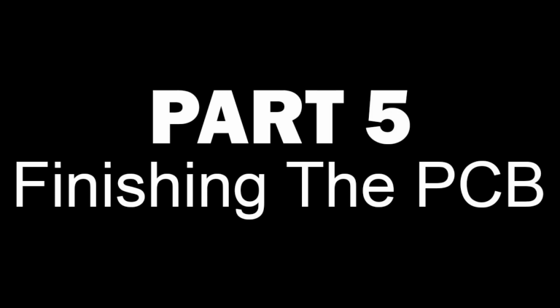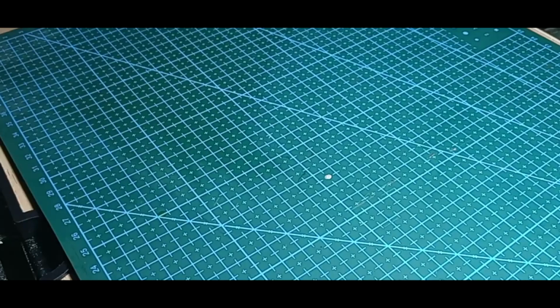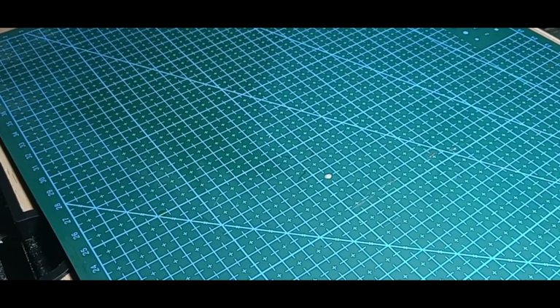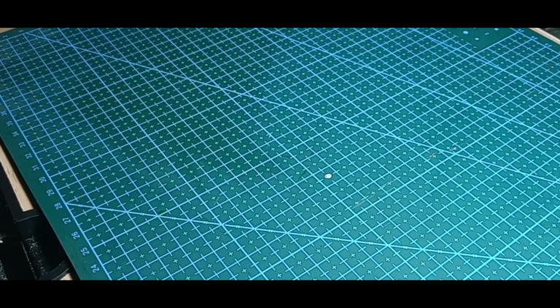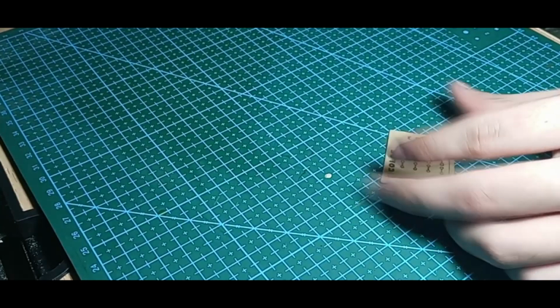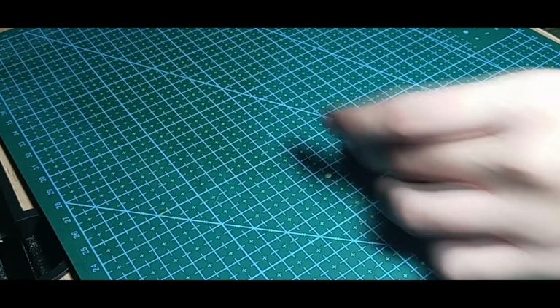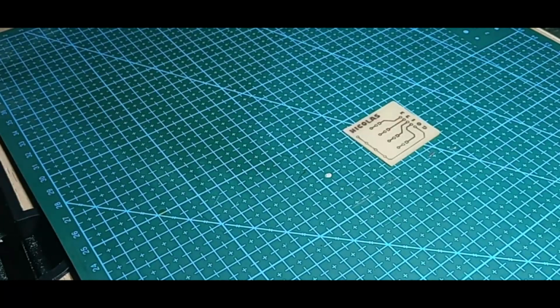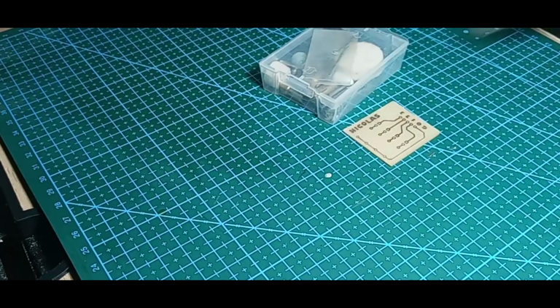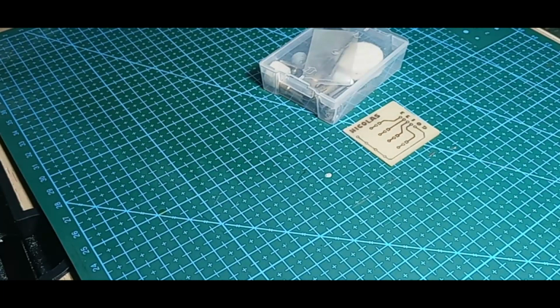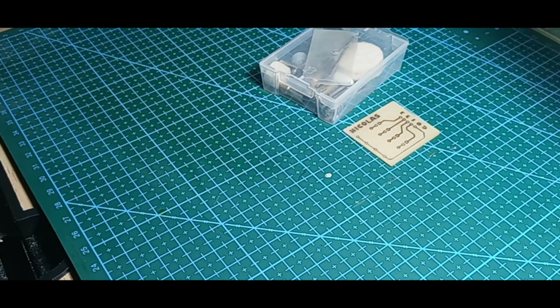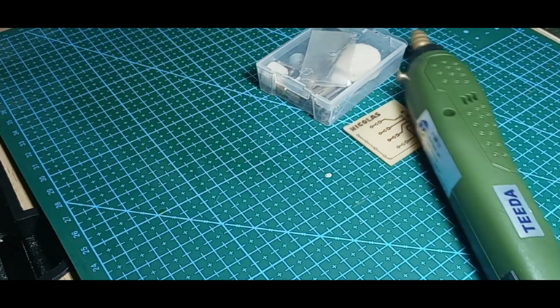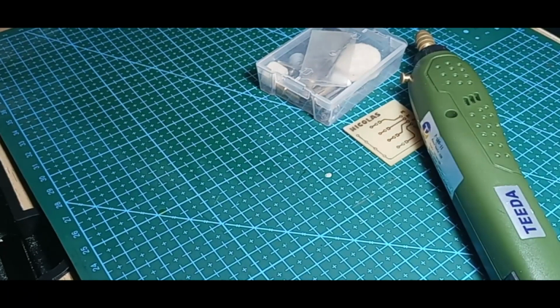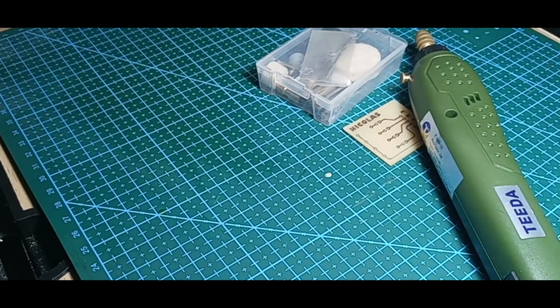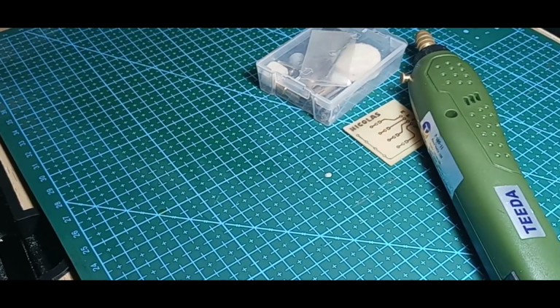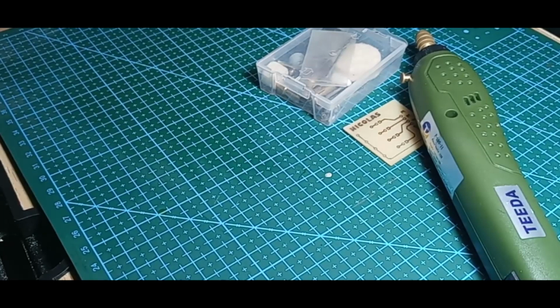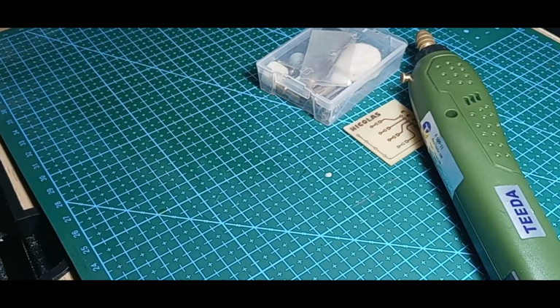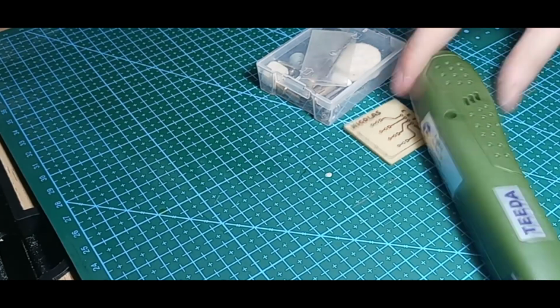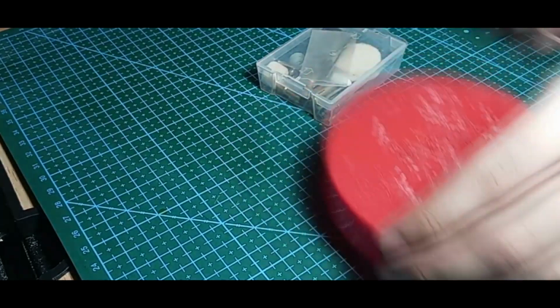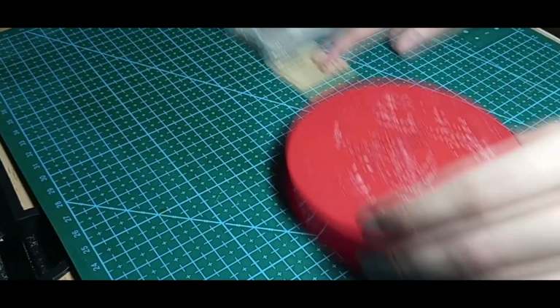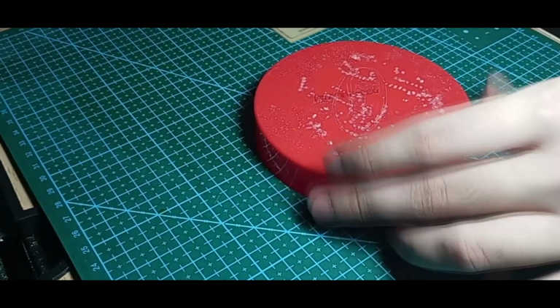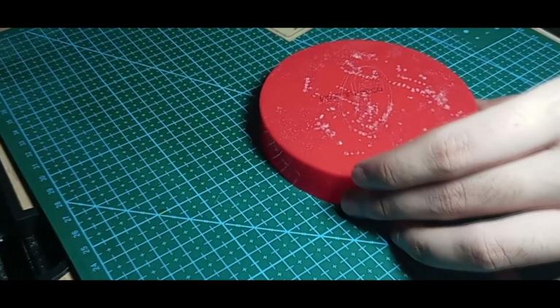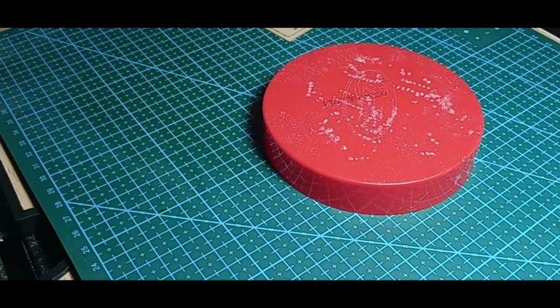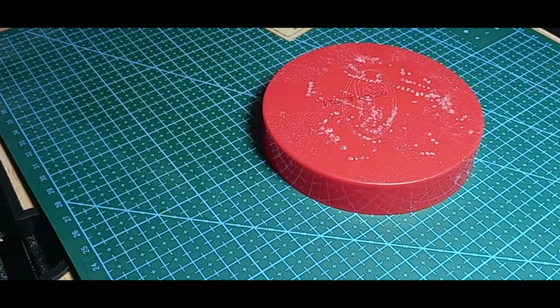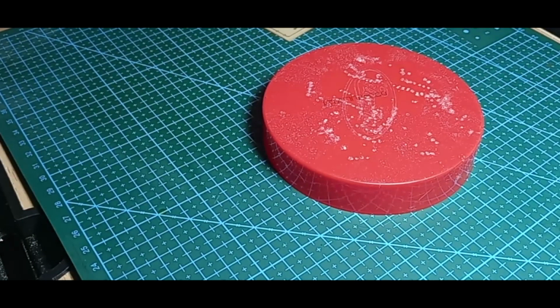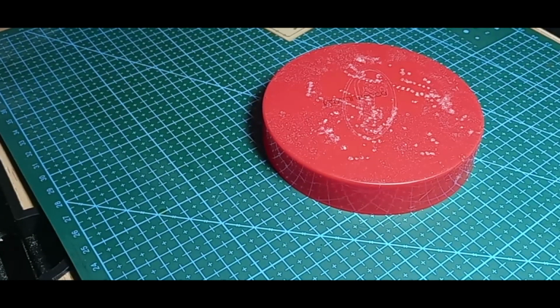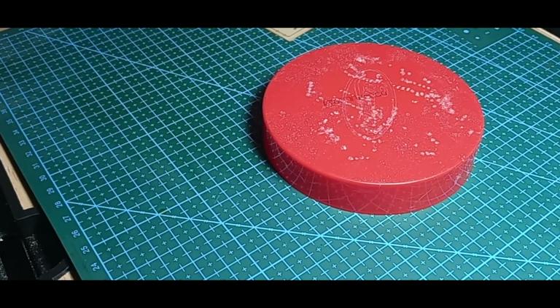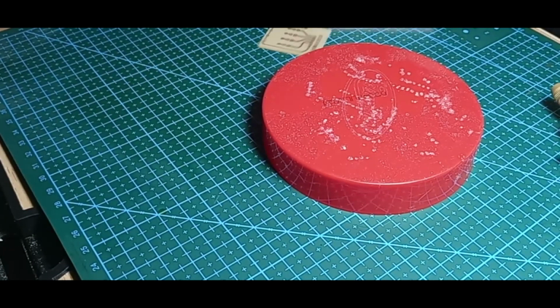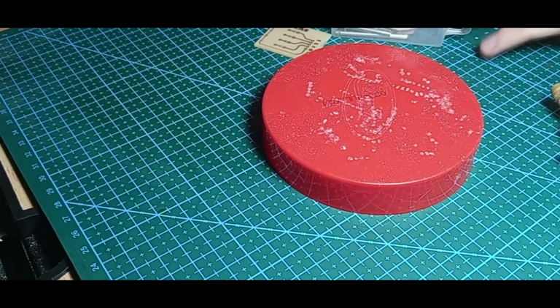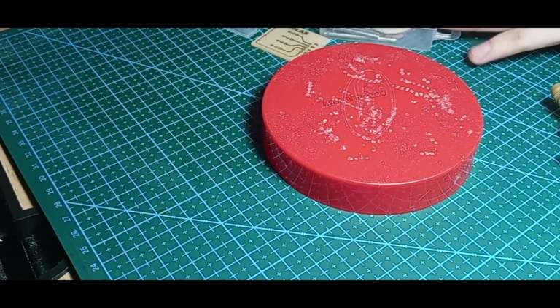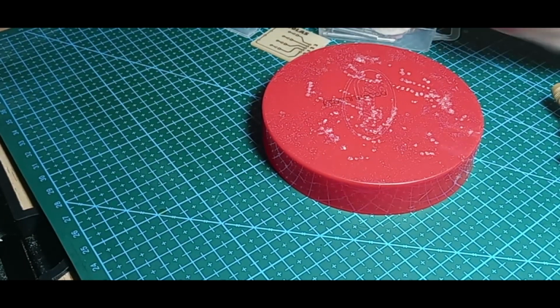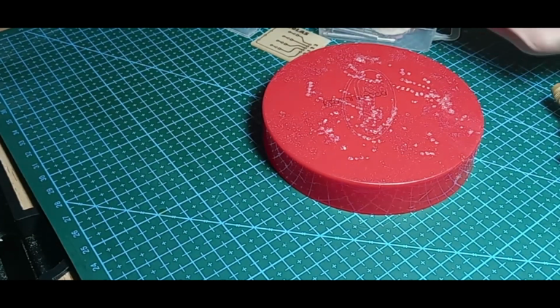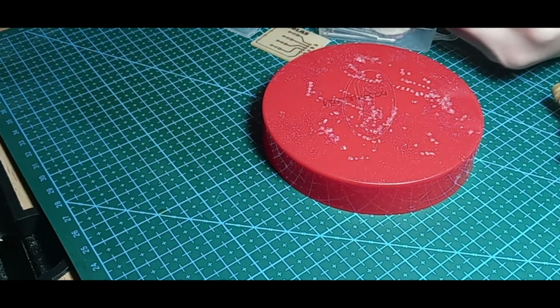Next is finishing the product — this is the stage where we drill holes in the PCB and mount all the components.